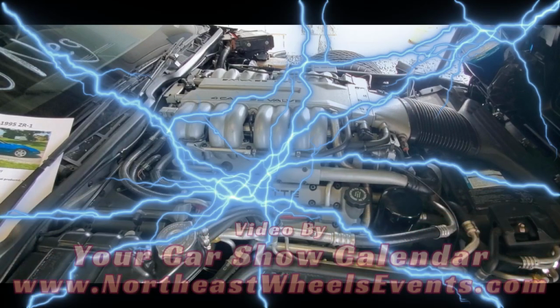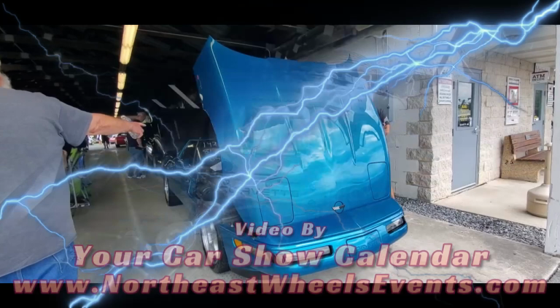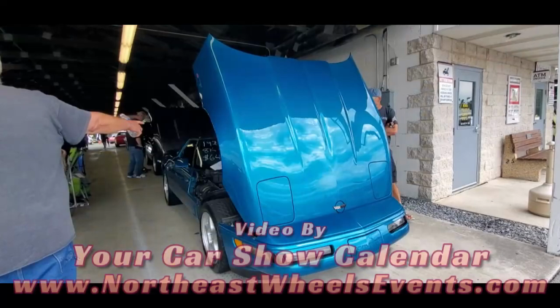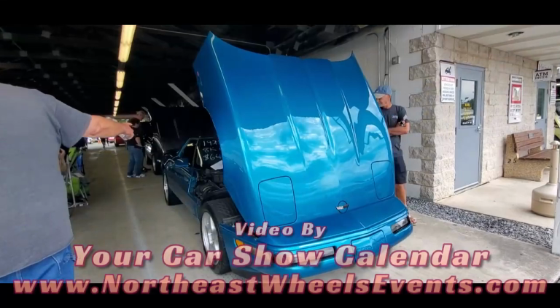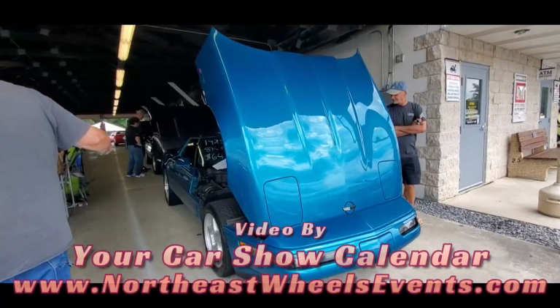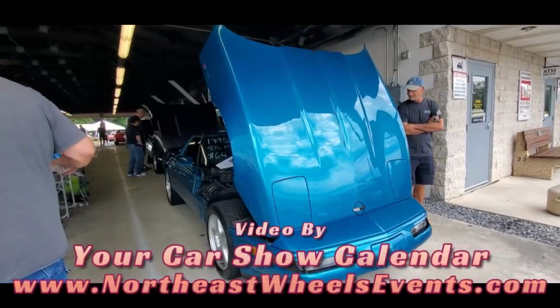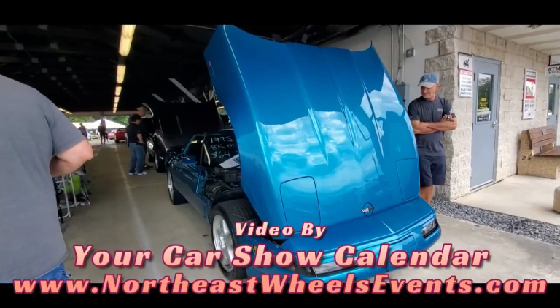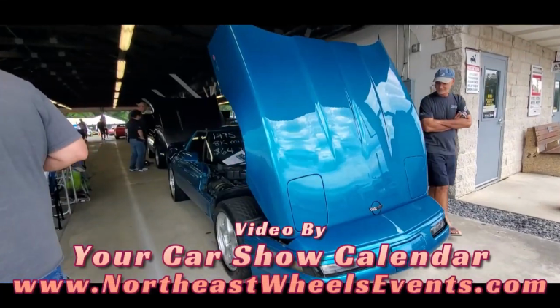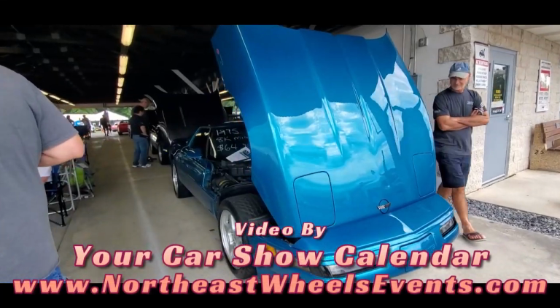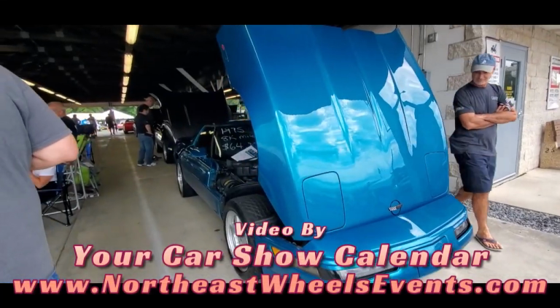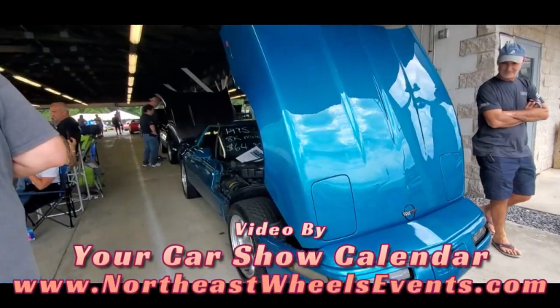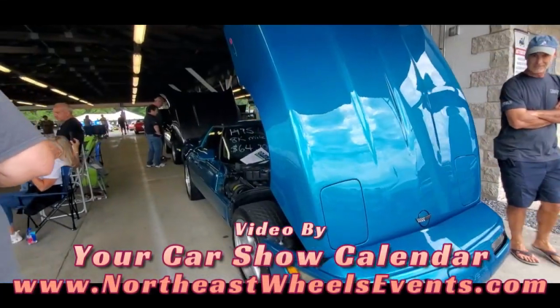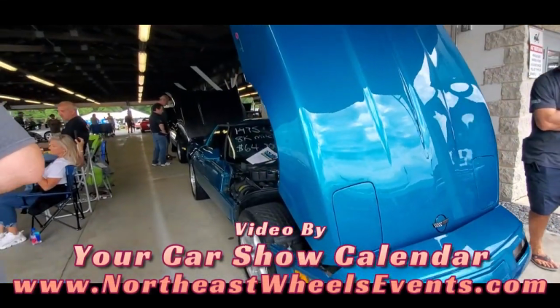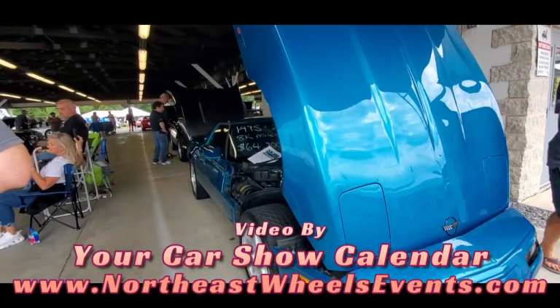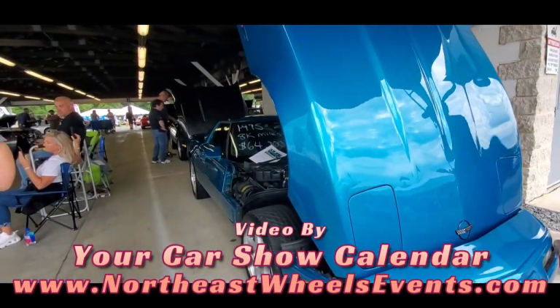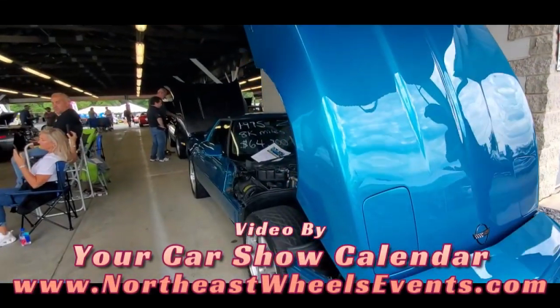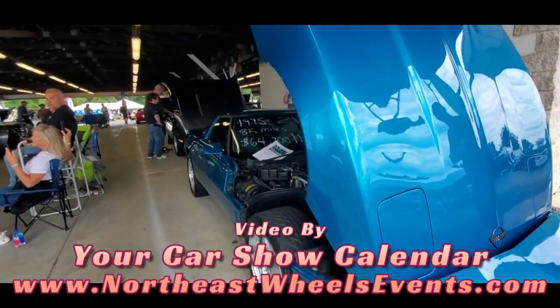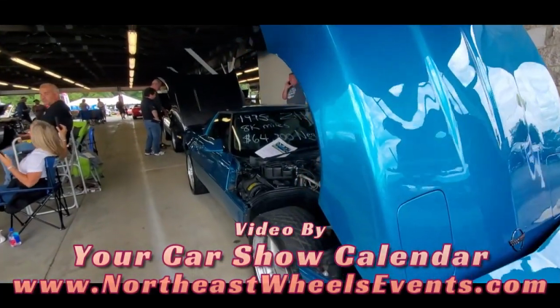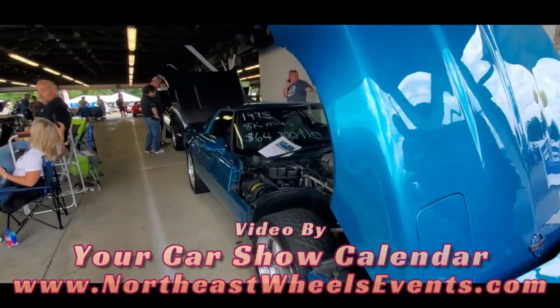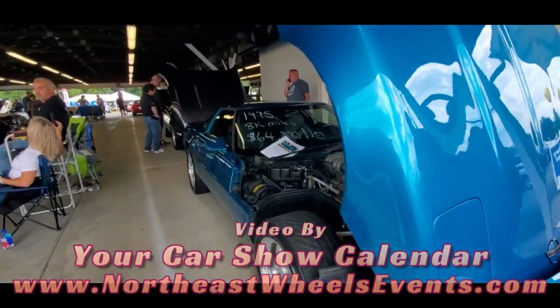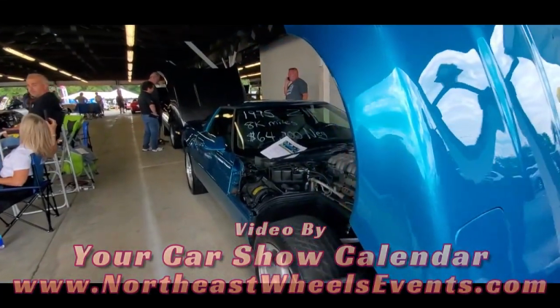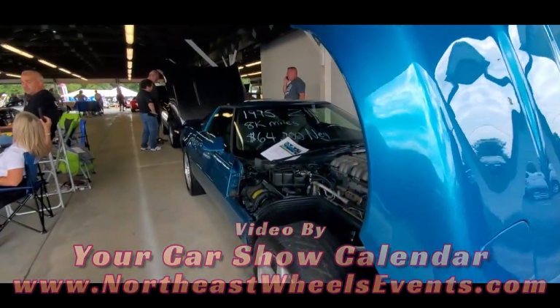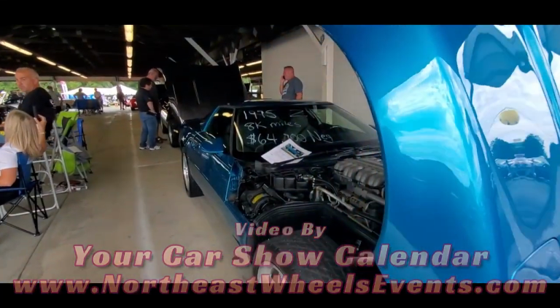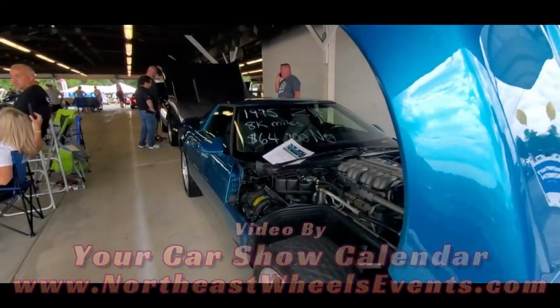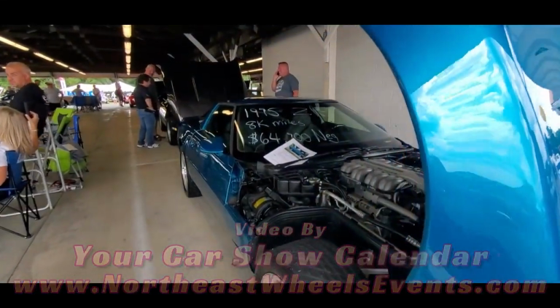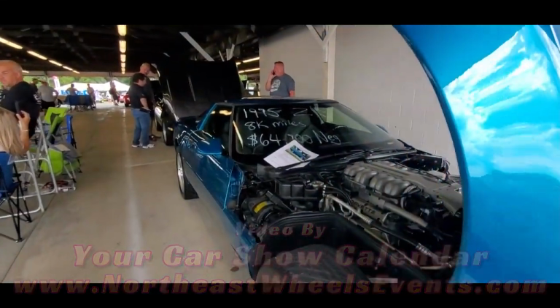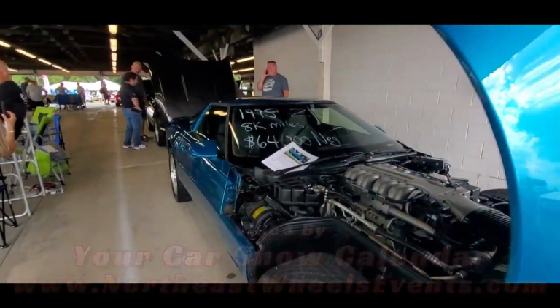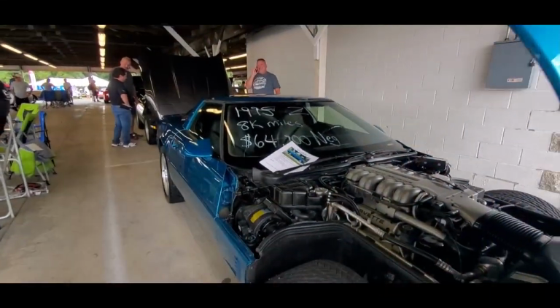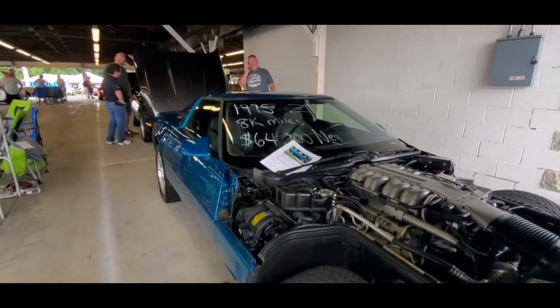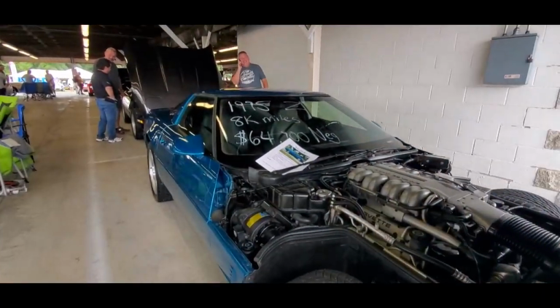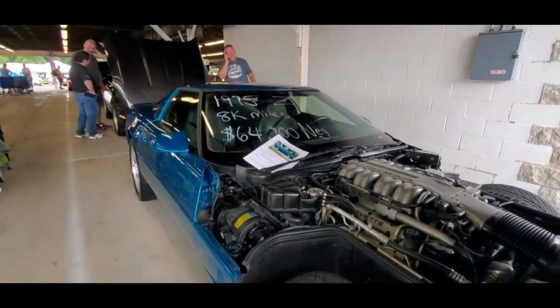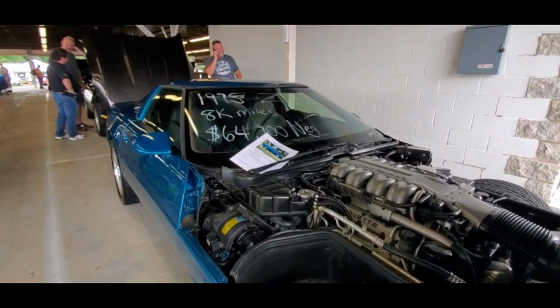How about a bit of muscle, folks? Let's go, I'm Mr. Normal. We're going to talk about Corvettes.